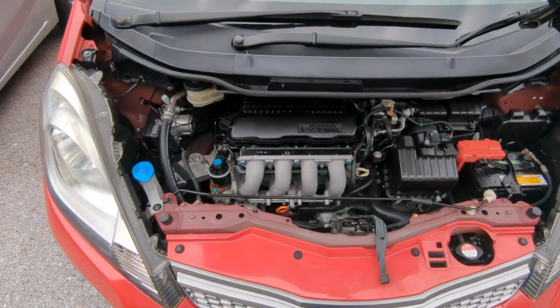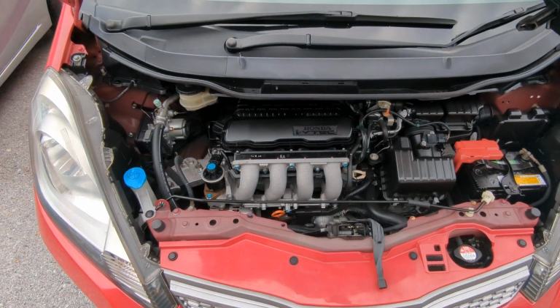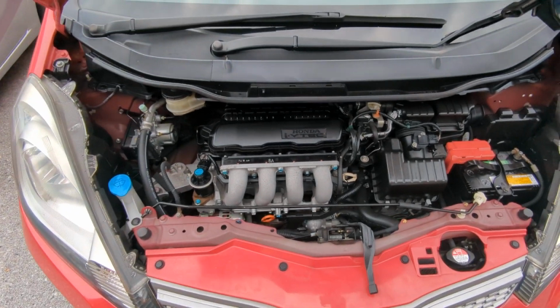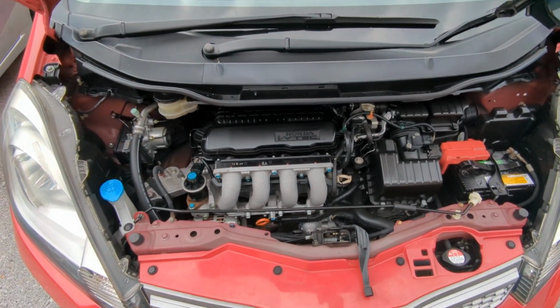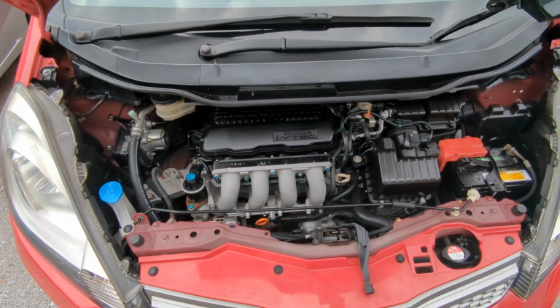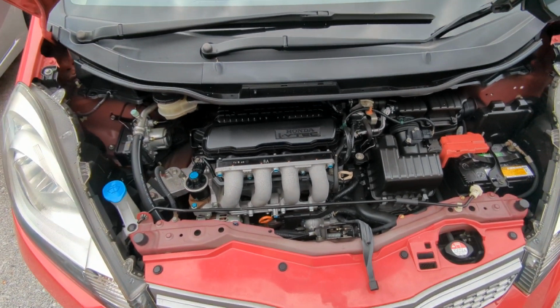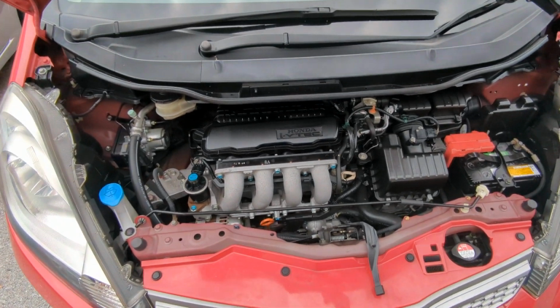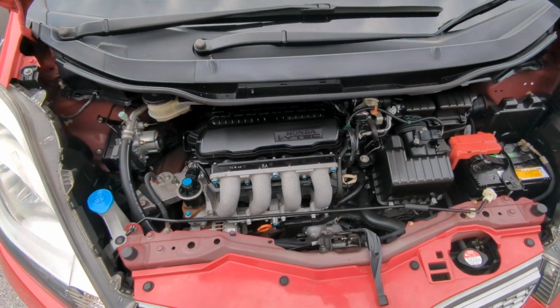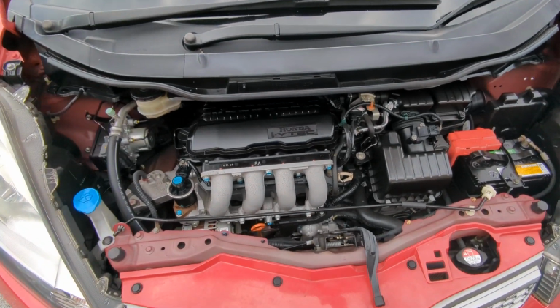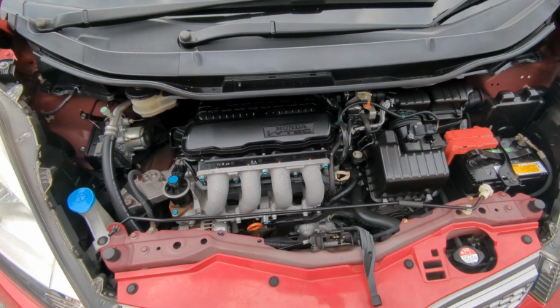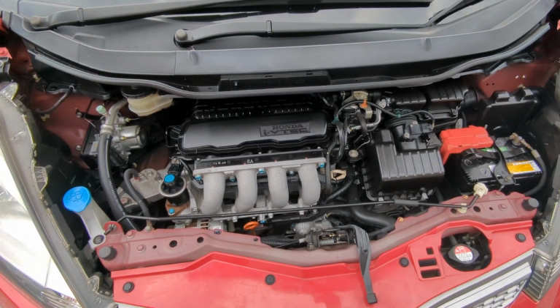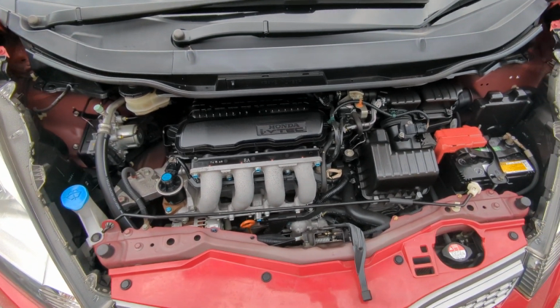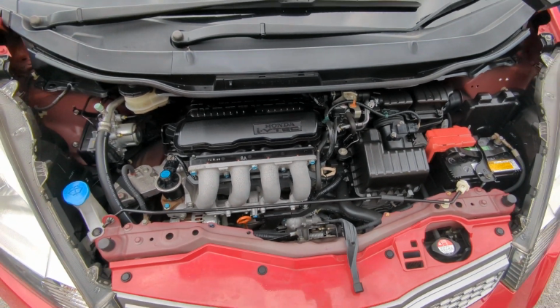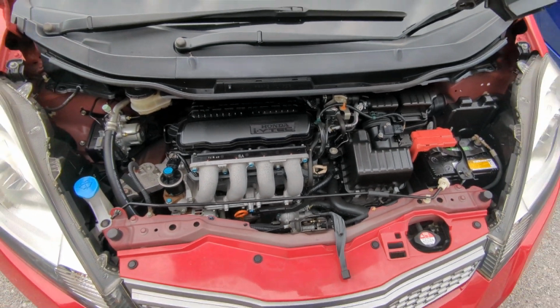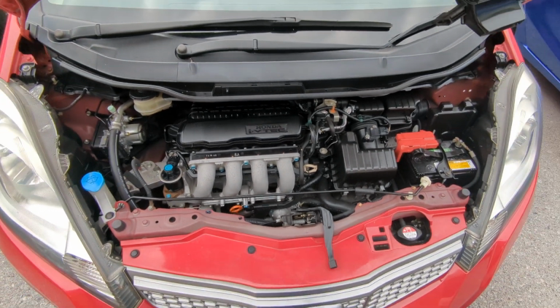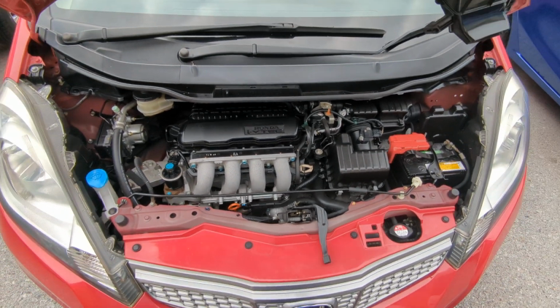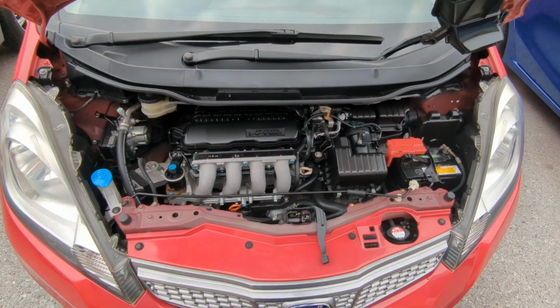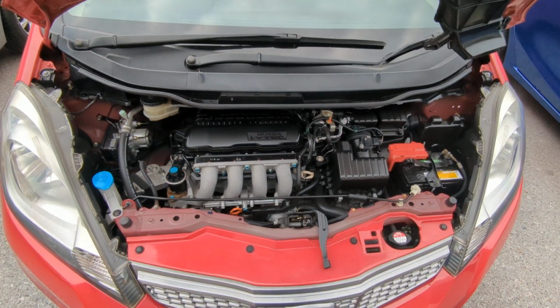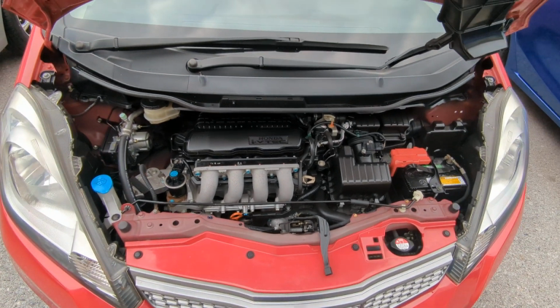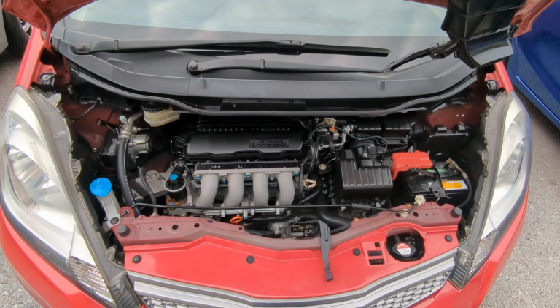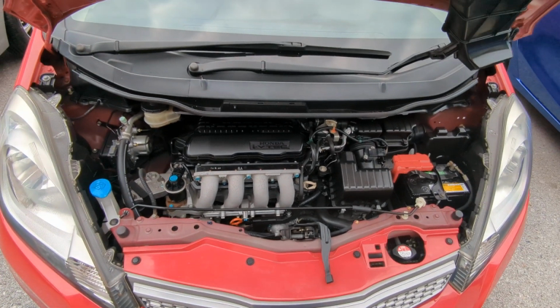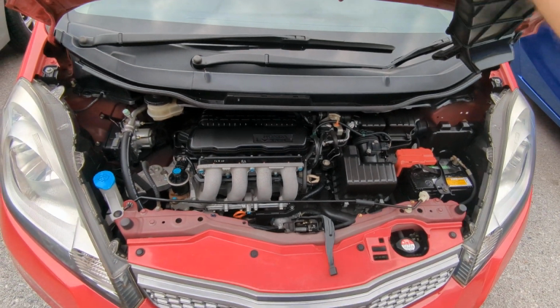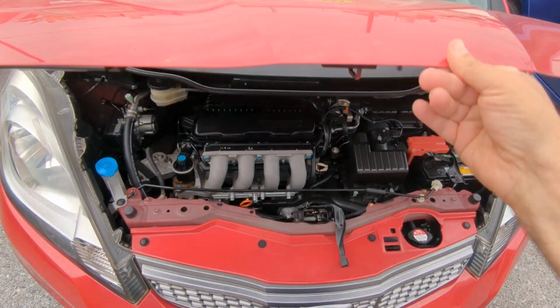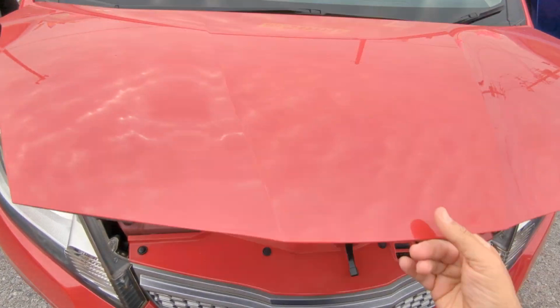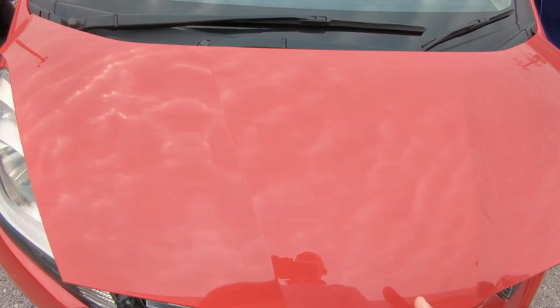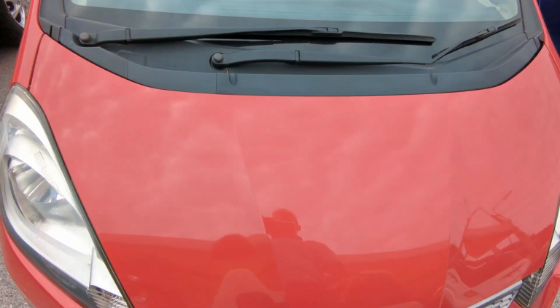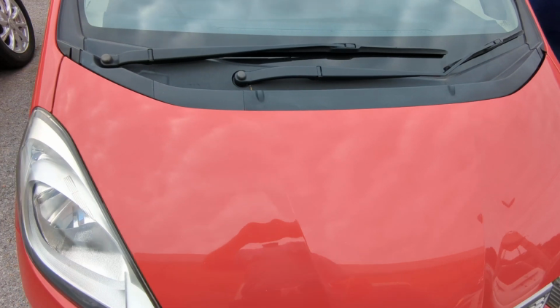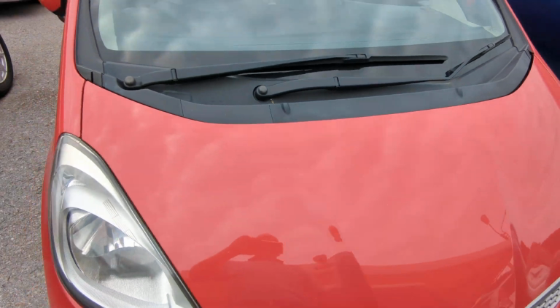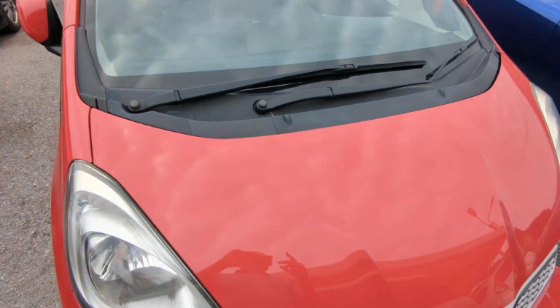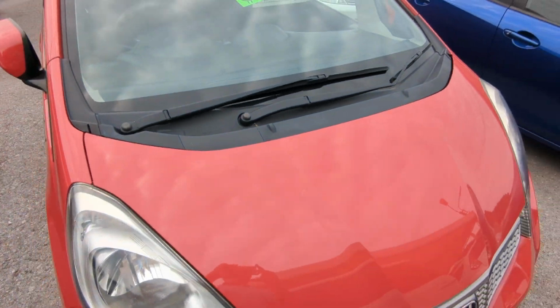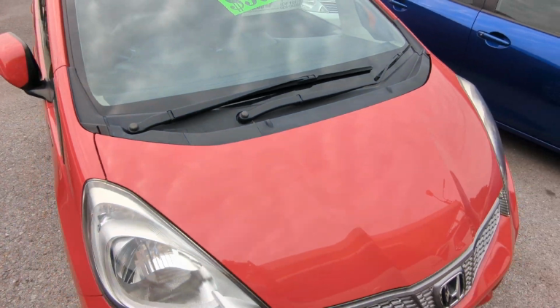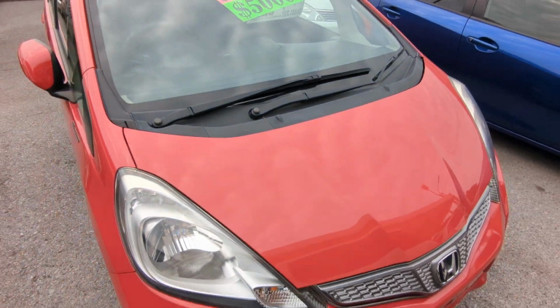There you have the good old 1.3 VTEC — engine is nicely clean.